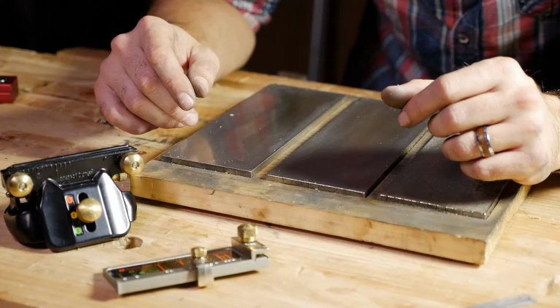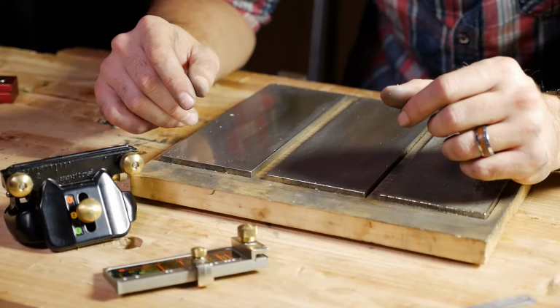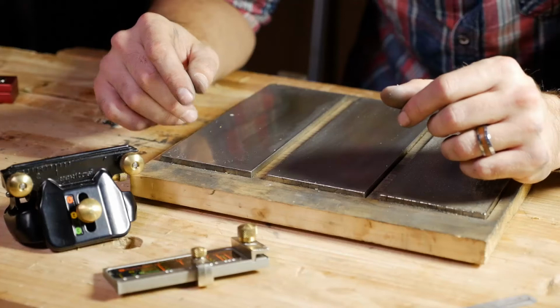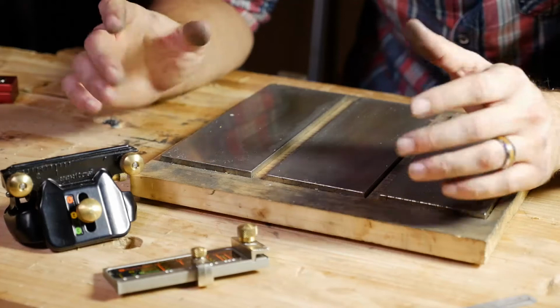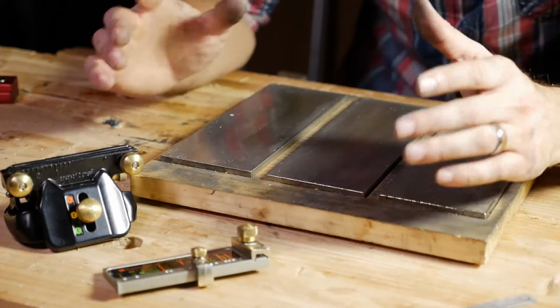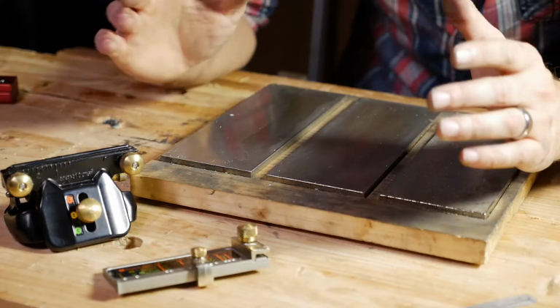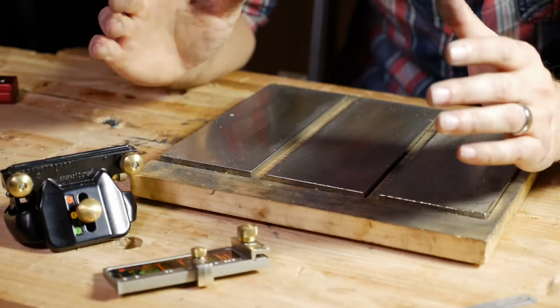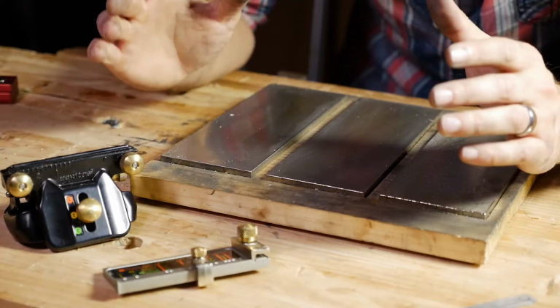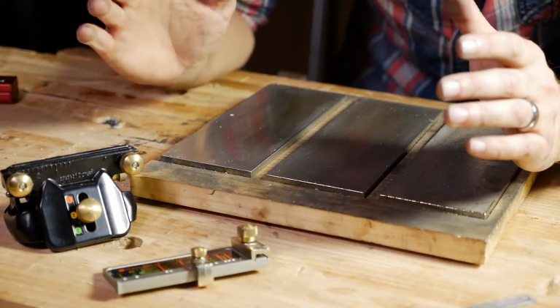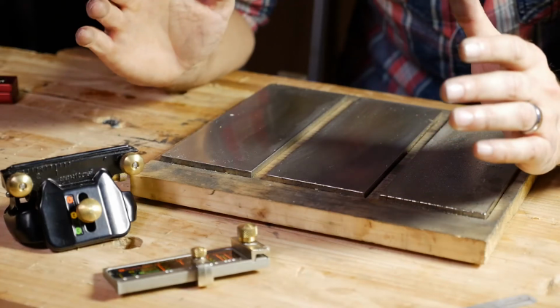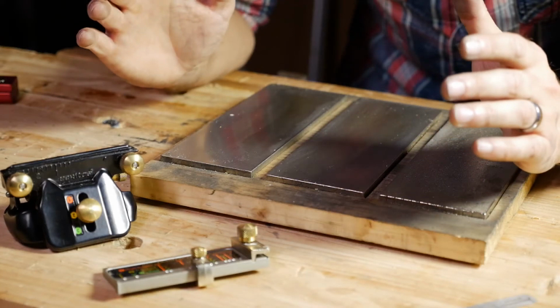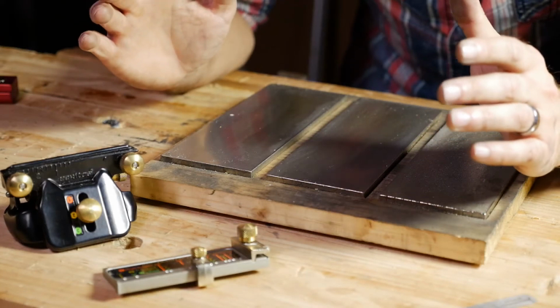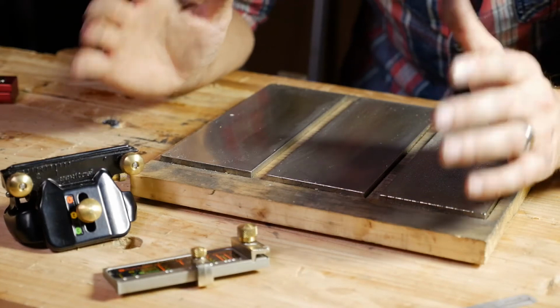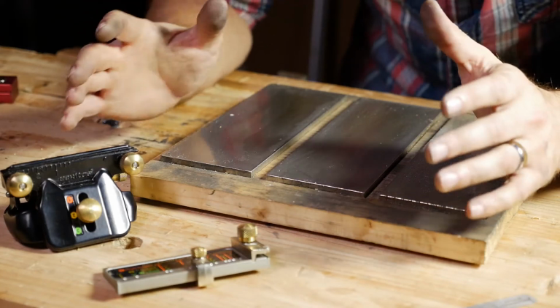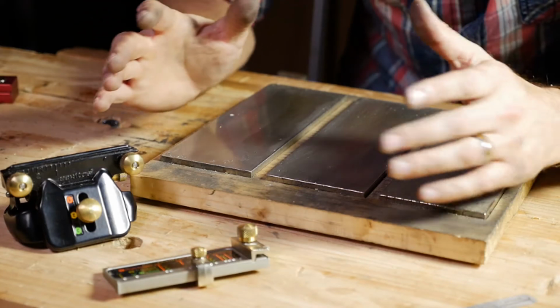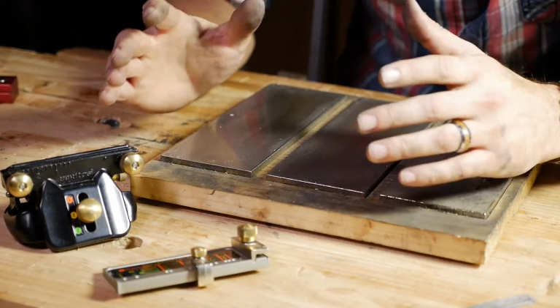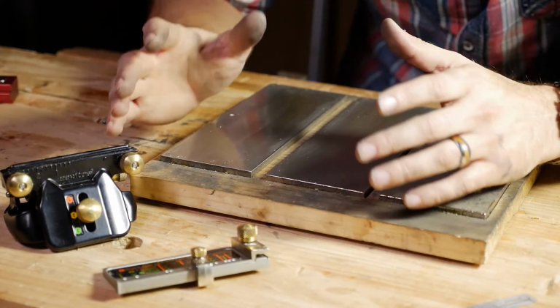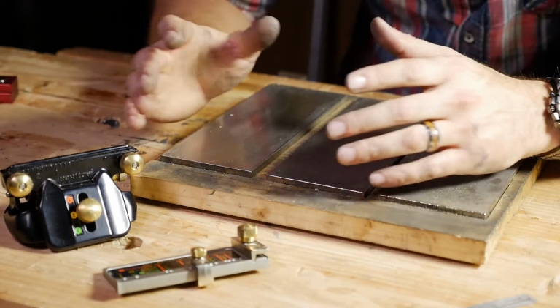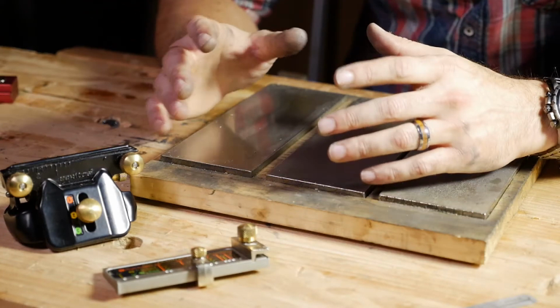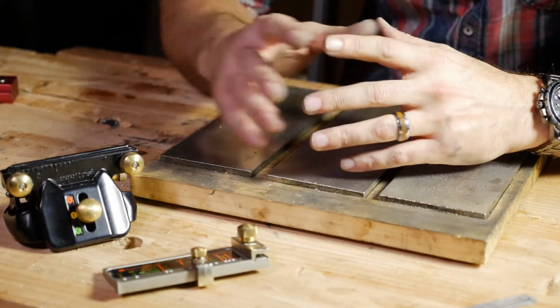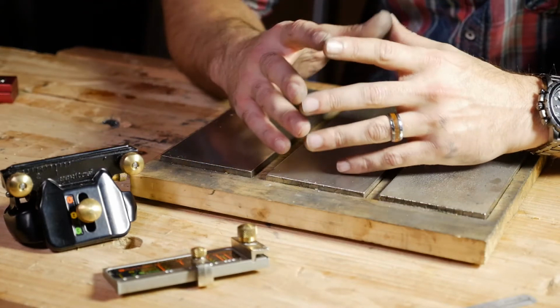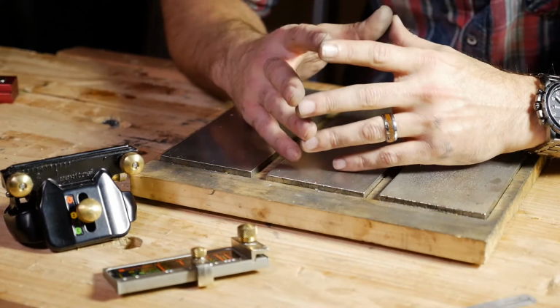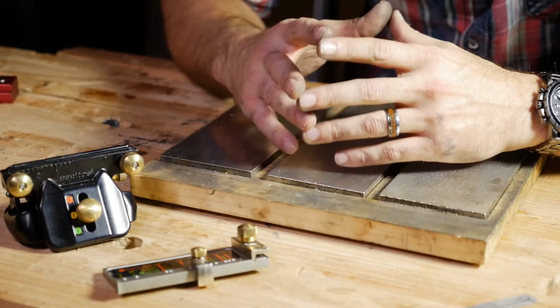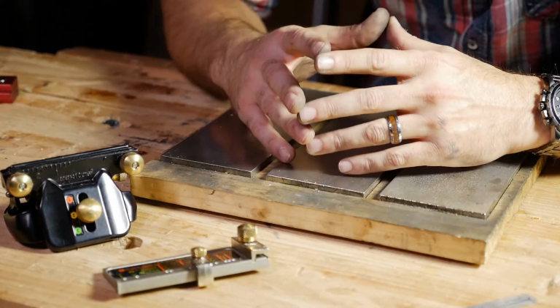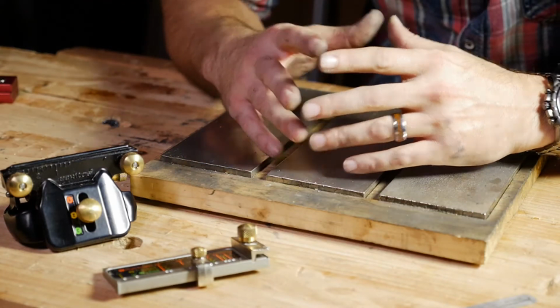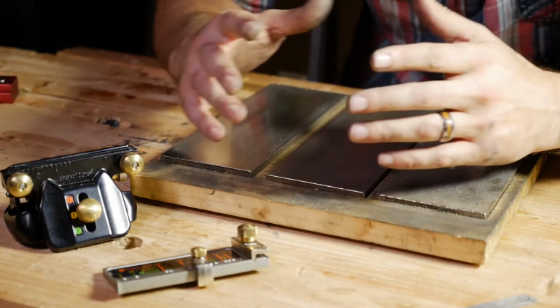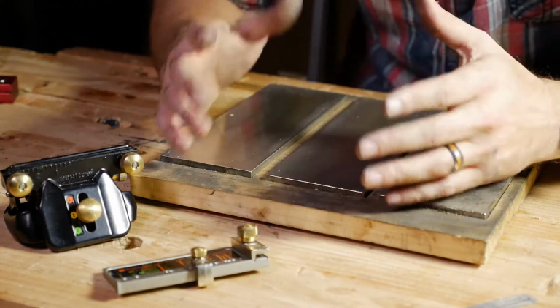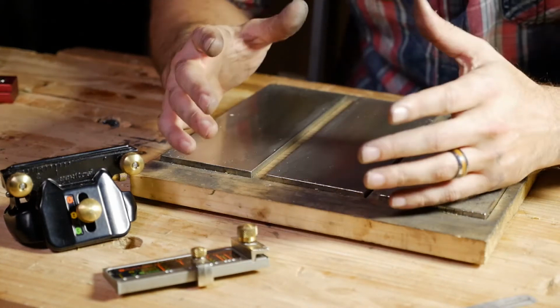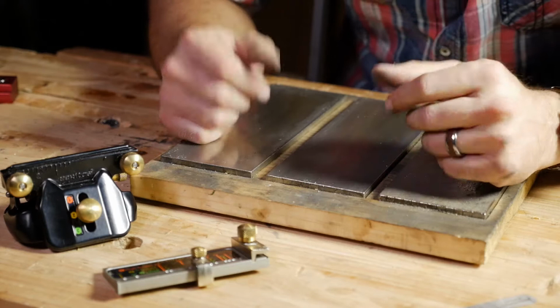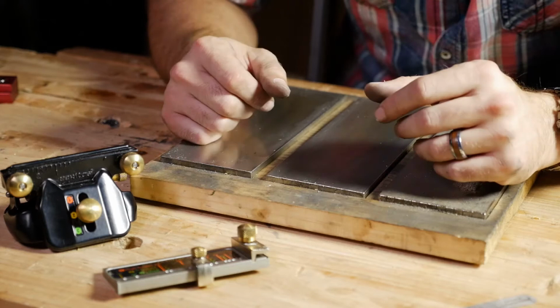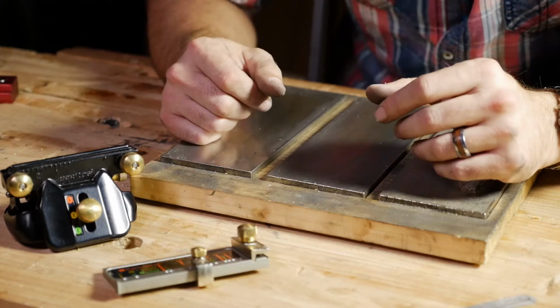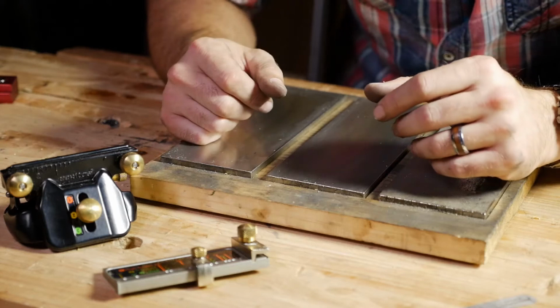Hey everybody, welcome back to the shop. This is the second video on sharpening — the honing section of it.